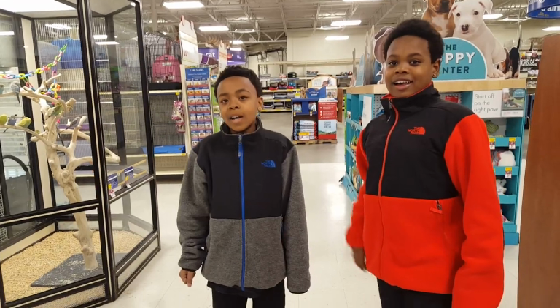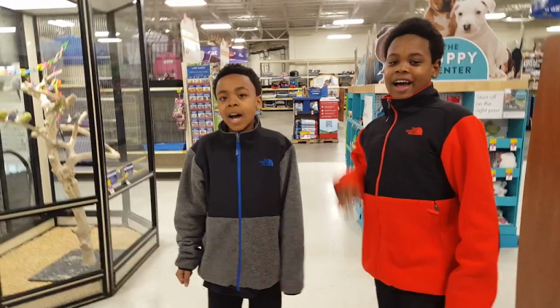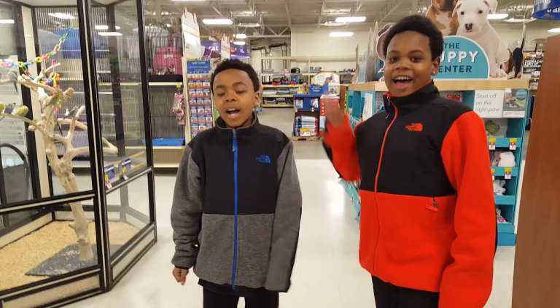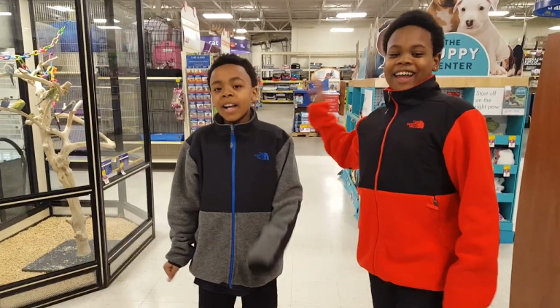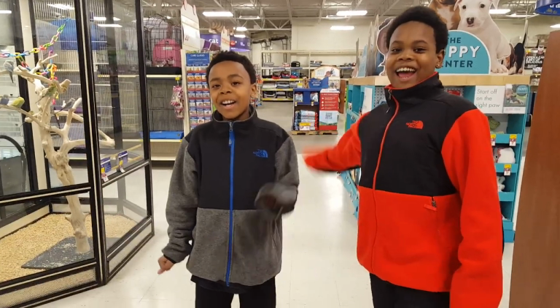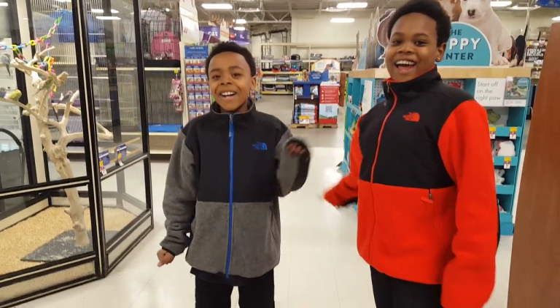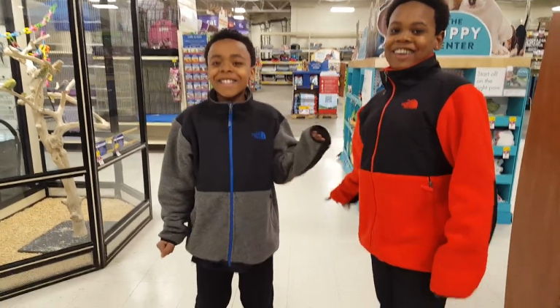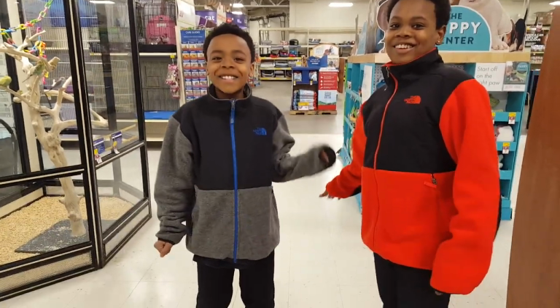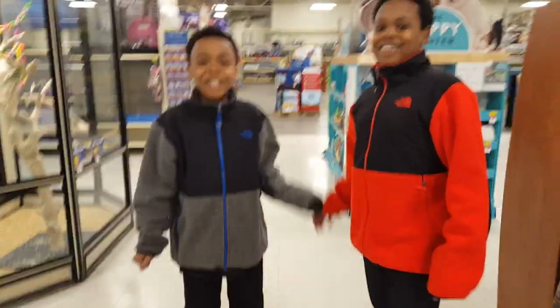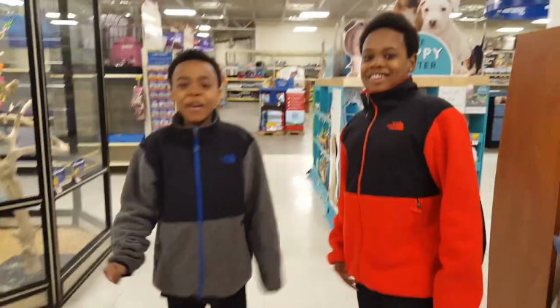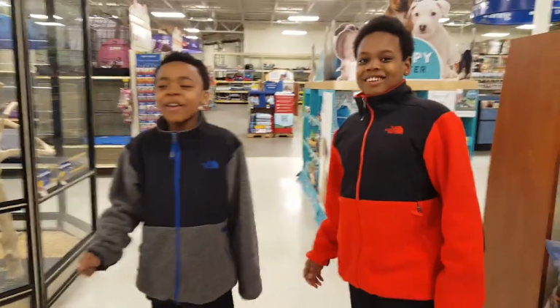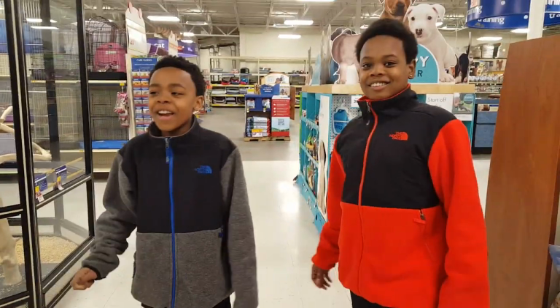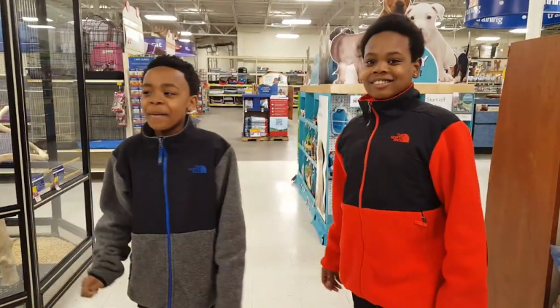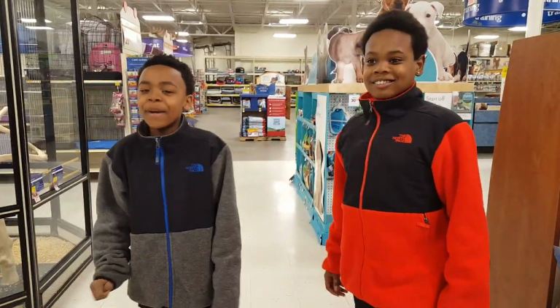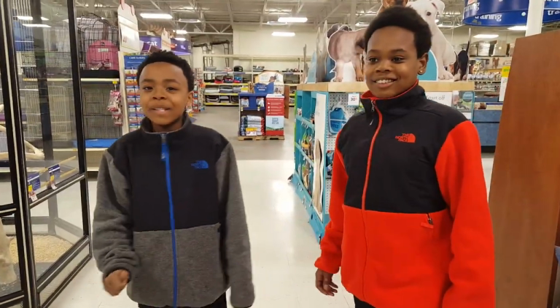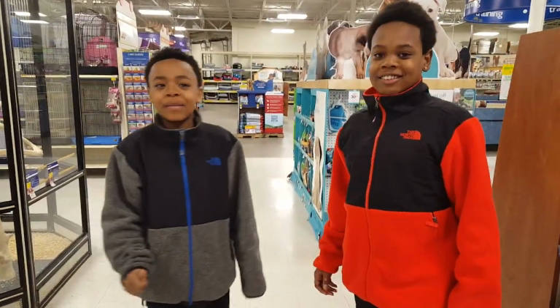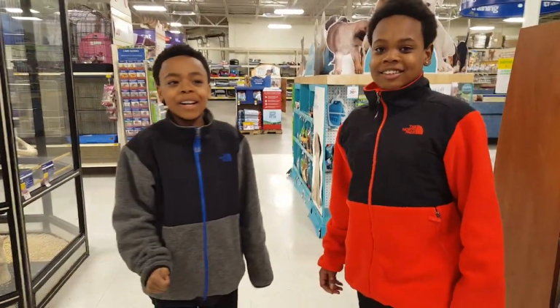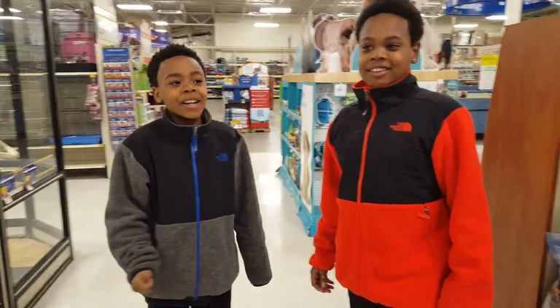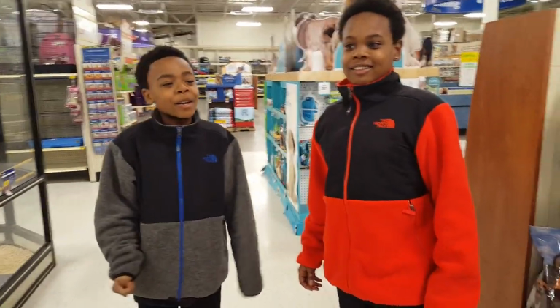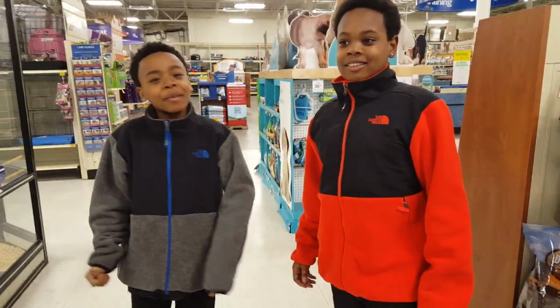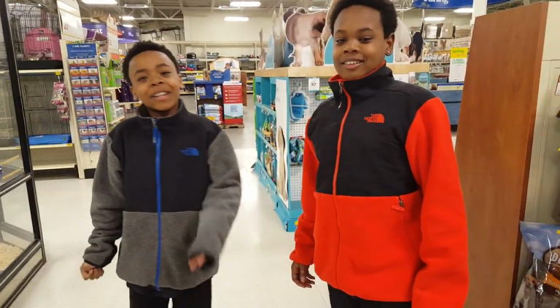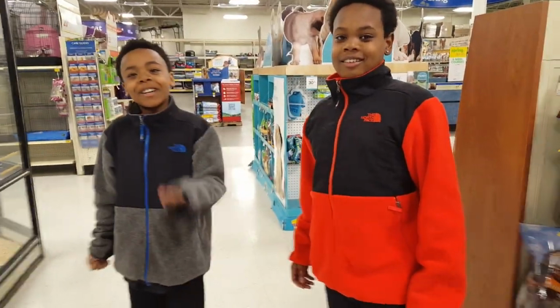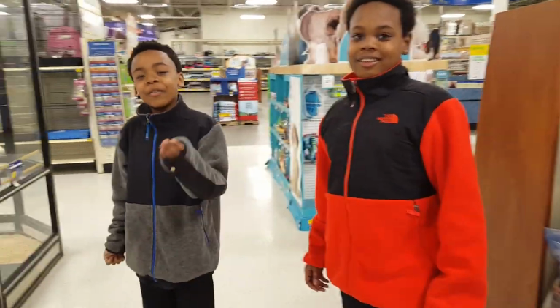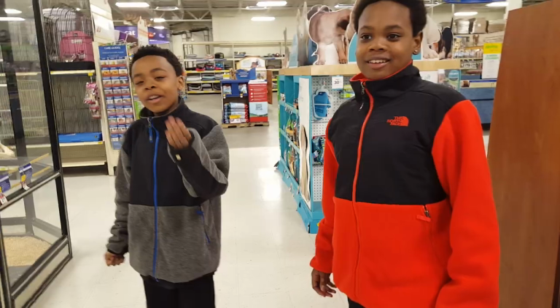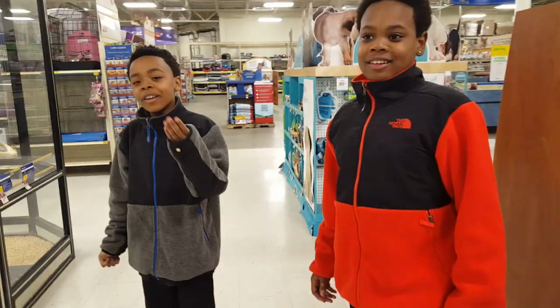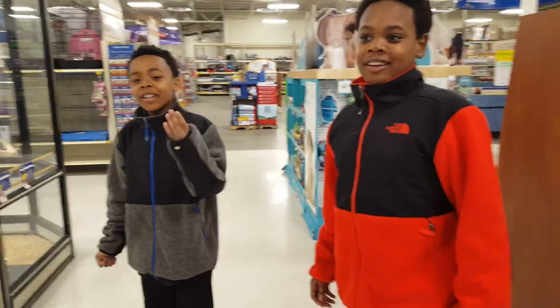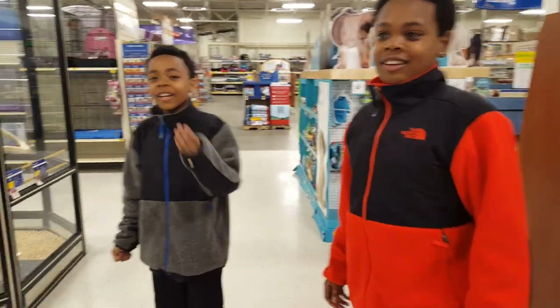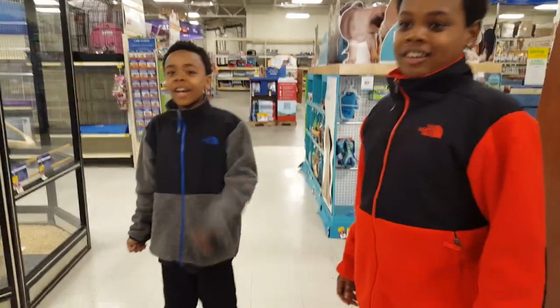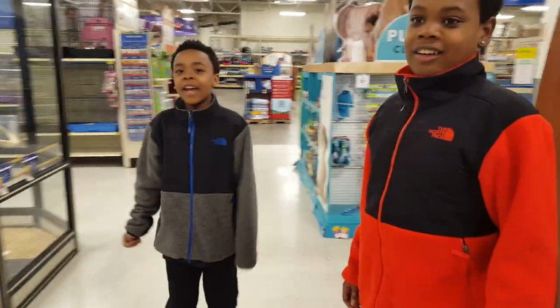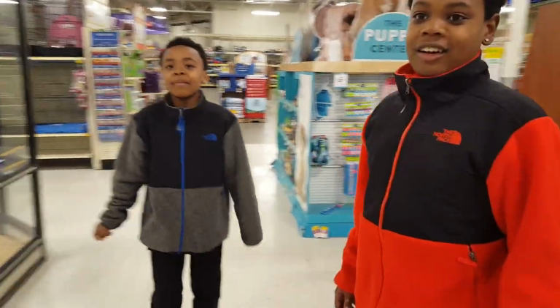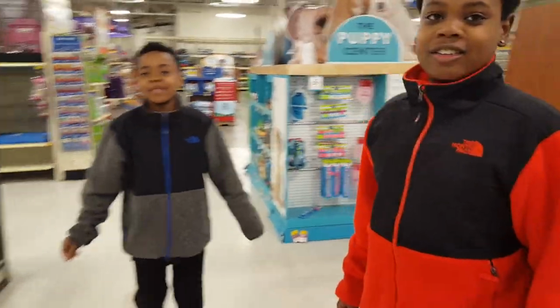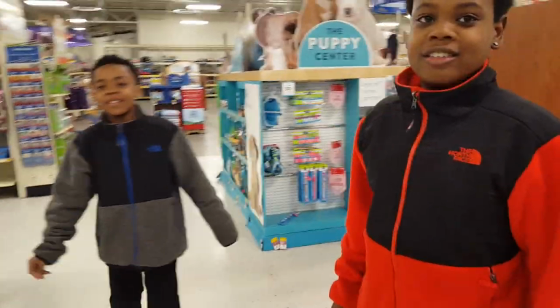Hi guys! Today we are at Pet's Market. We are looking at hamsters.